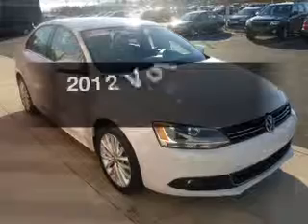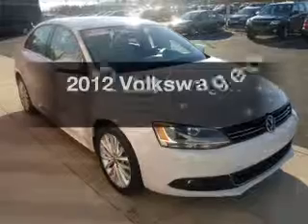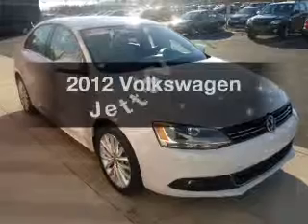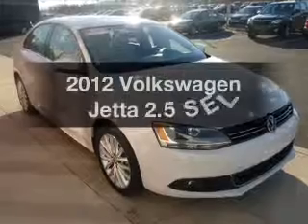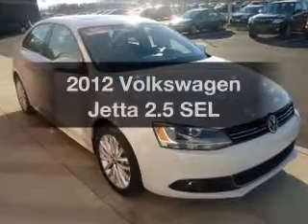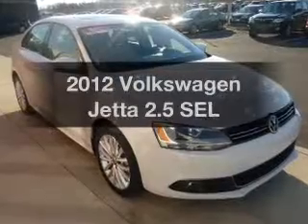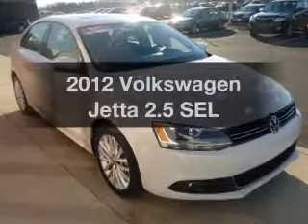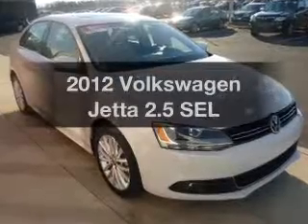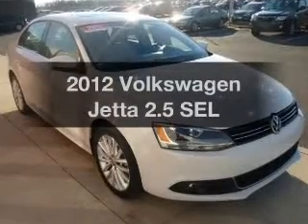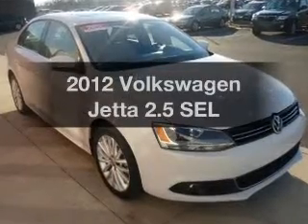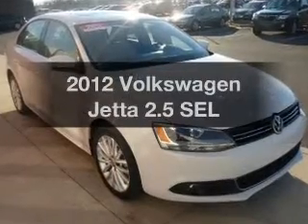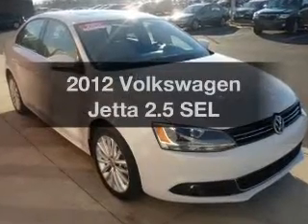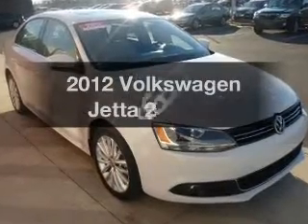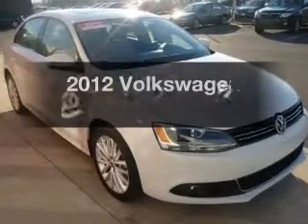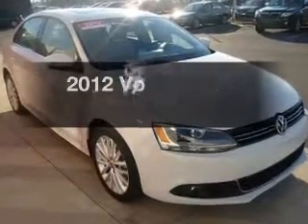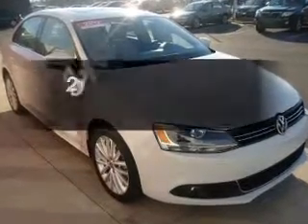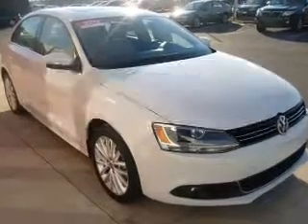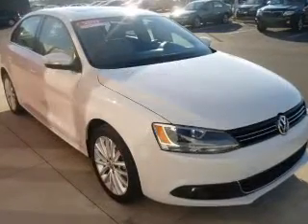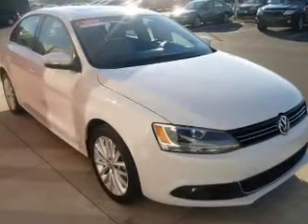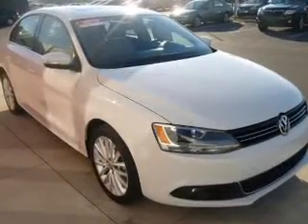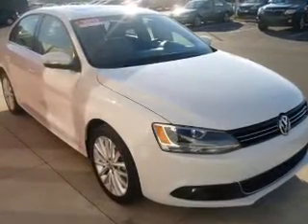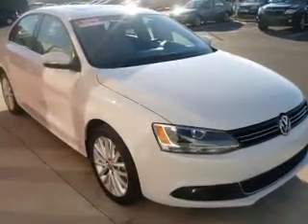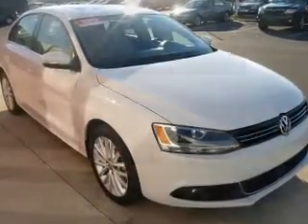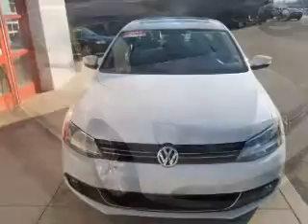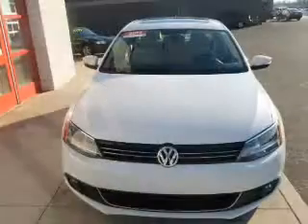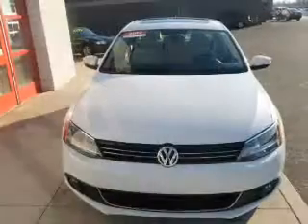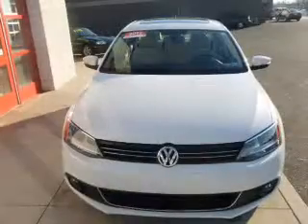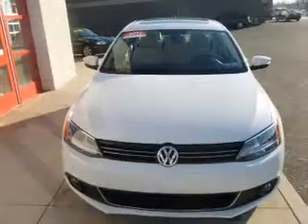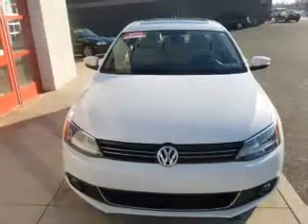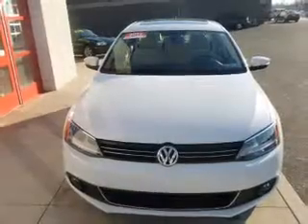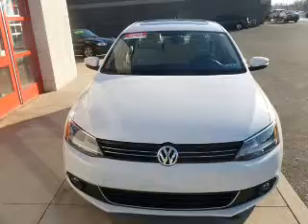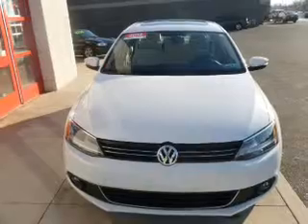Presenting the 2012 Volkswagen Jetta. This is the set of wheels you've been looking for.